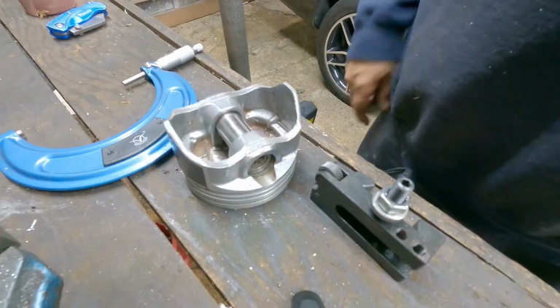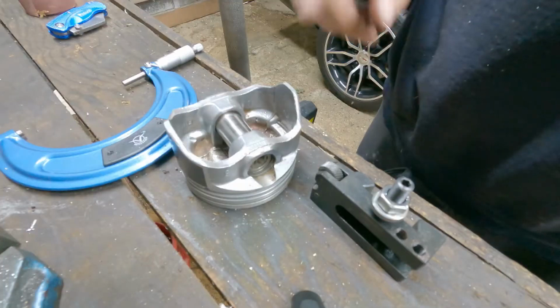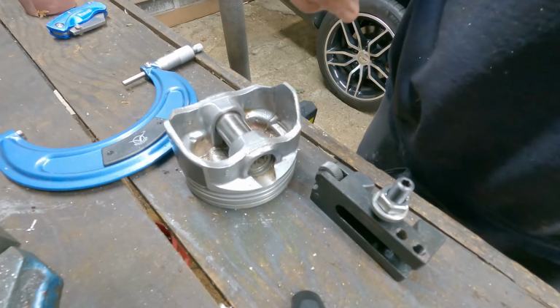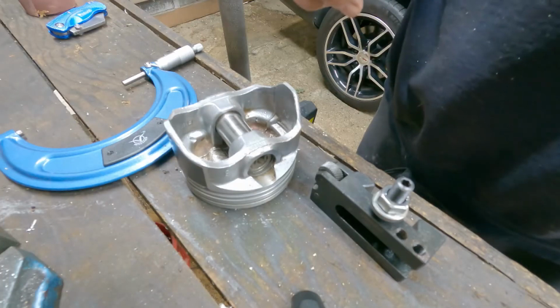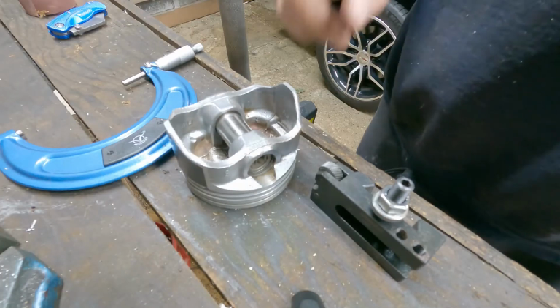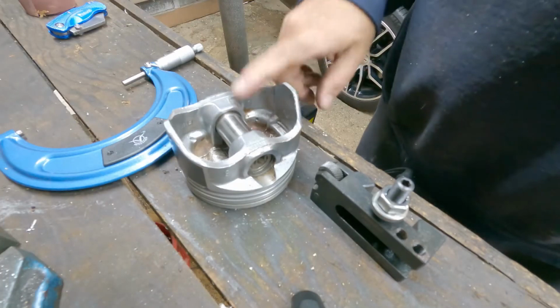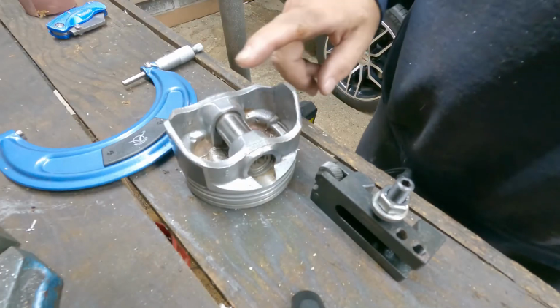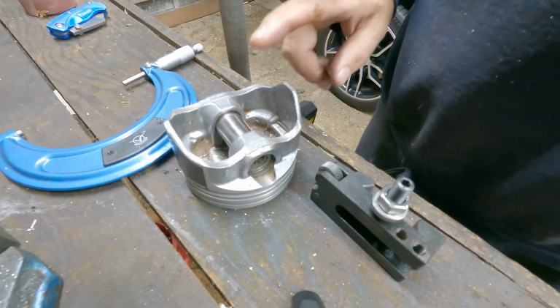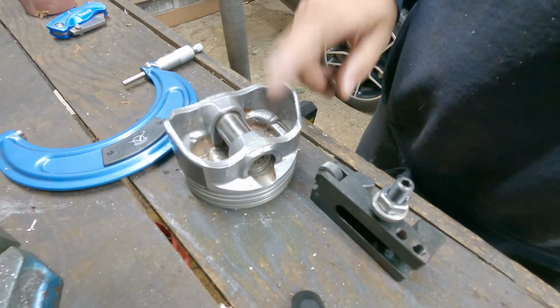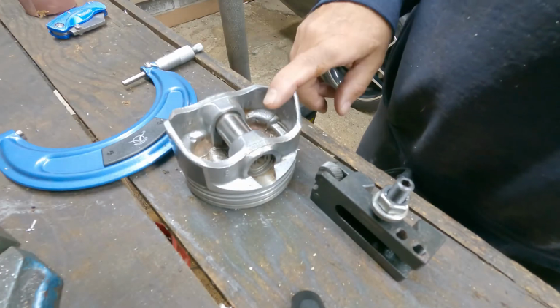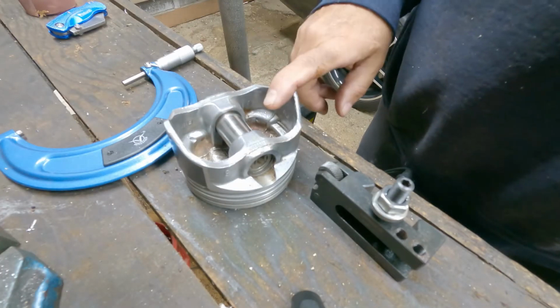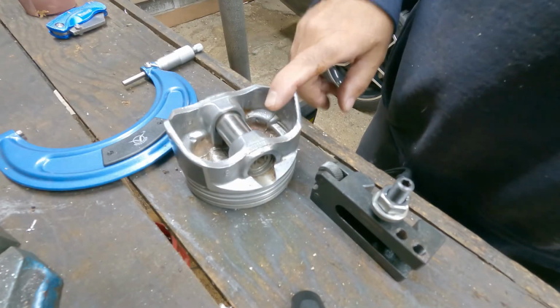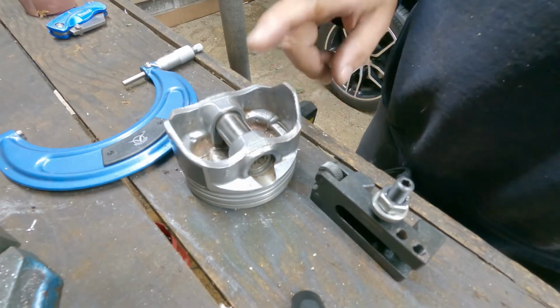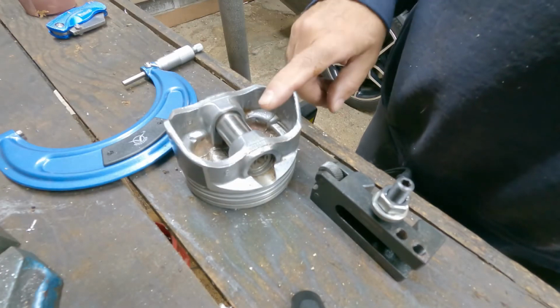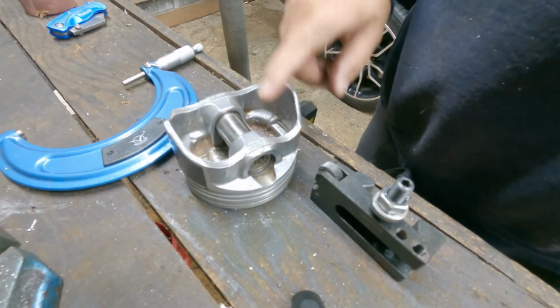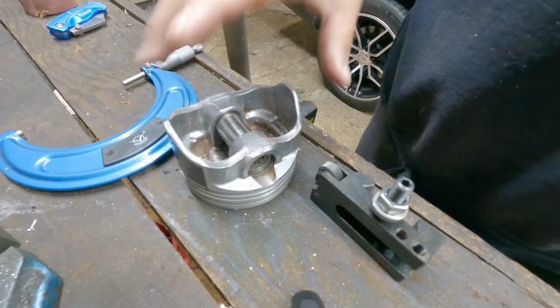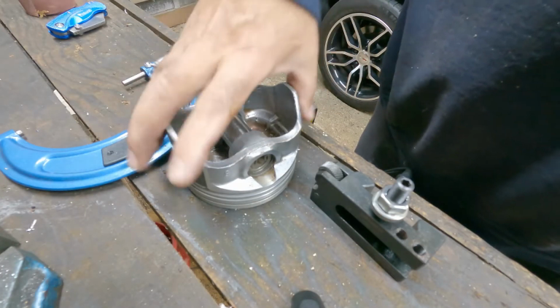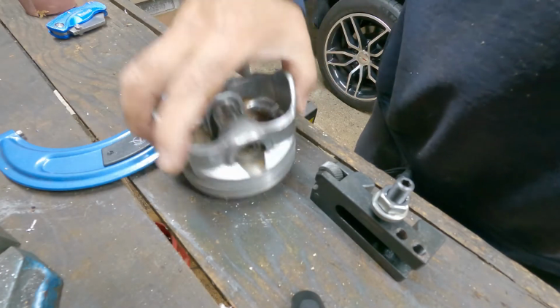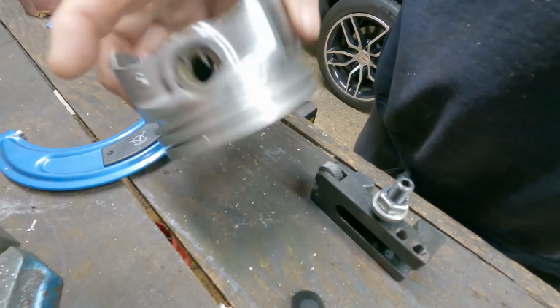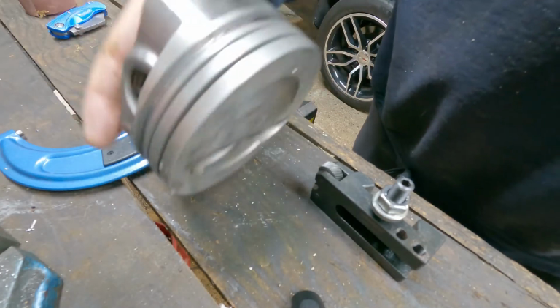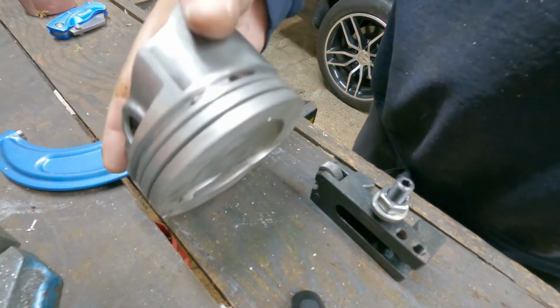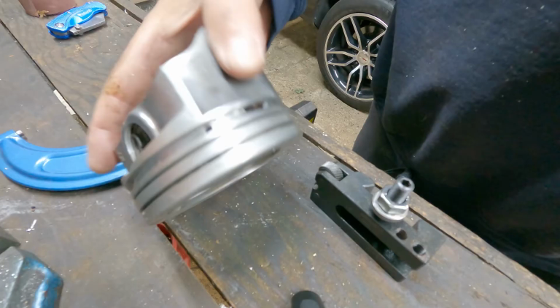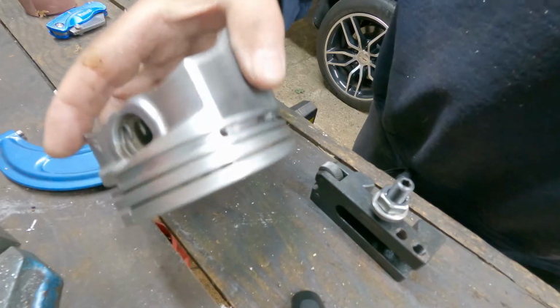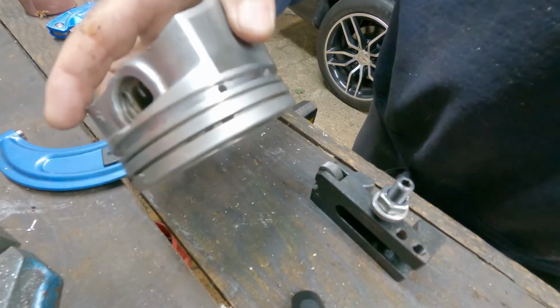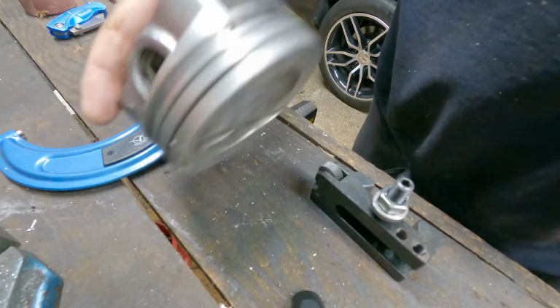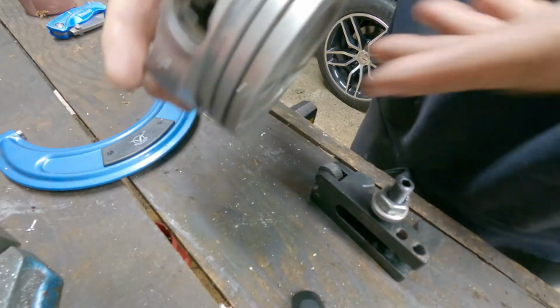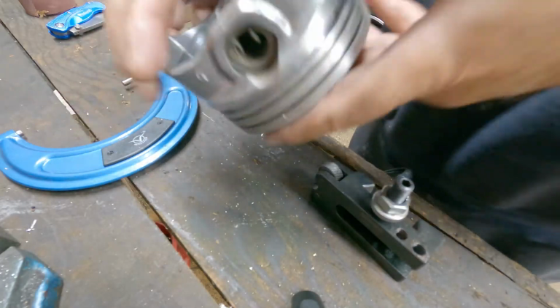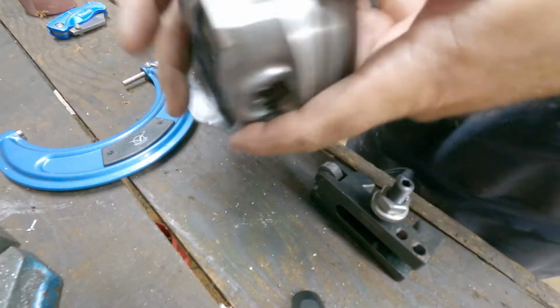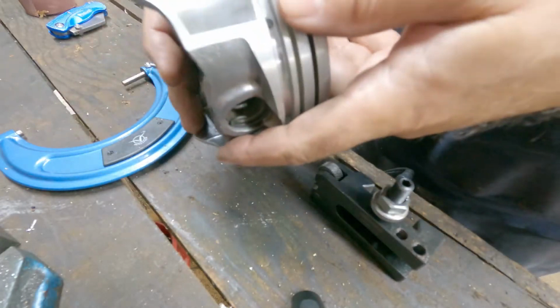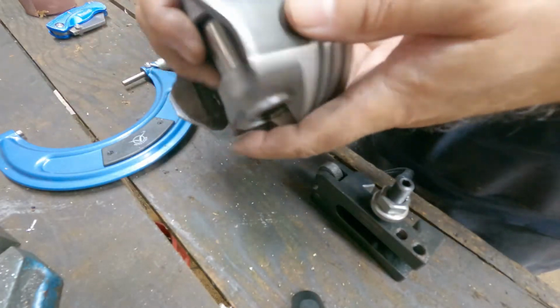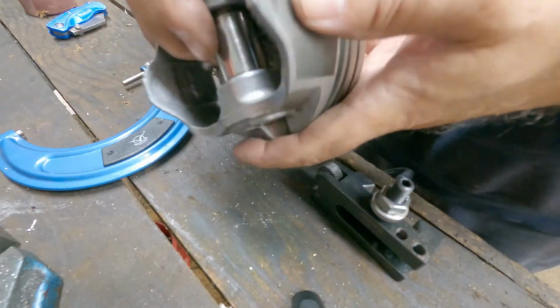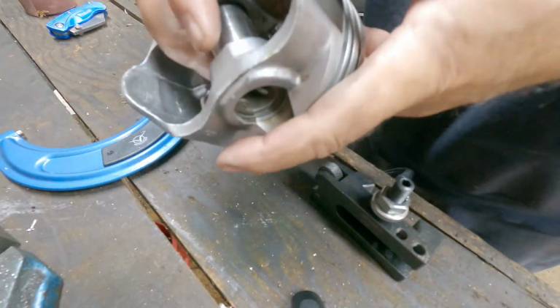Today I'm going to knurl a hyper-technic piston. I've never knurled a piston before.